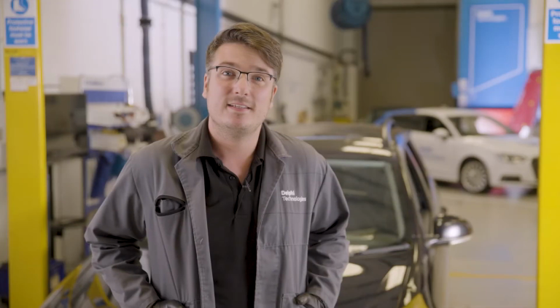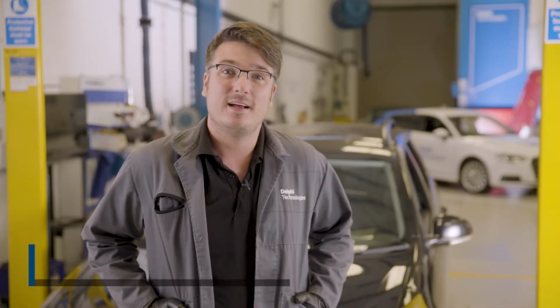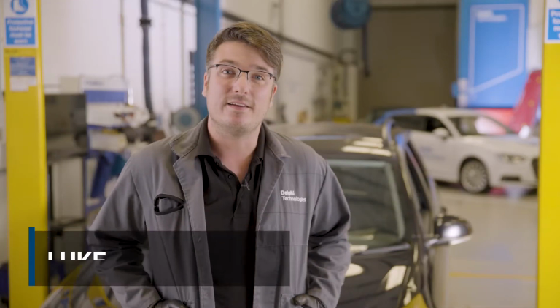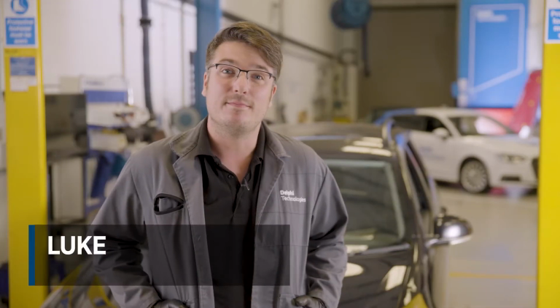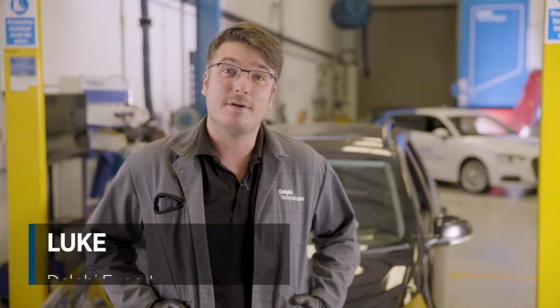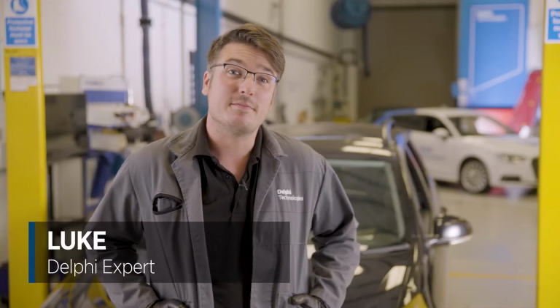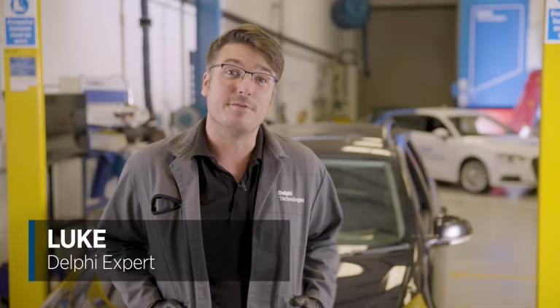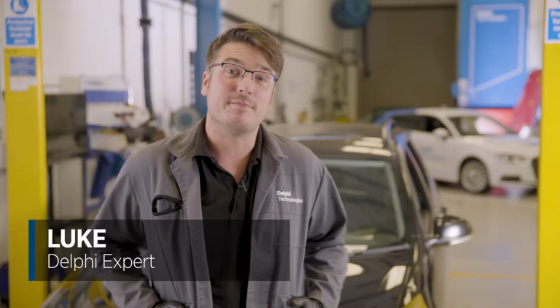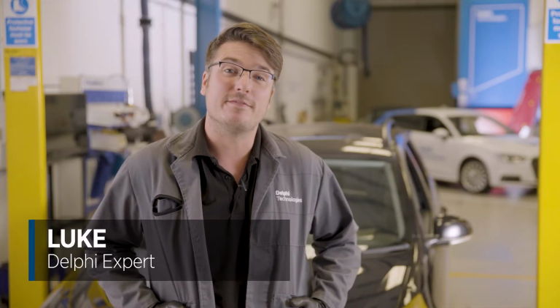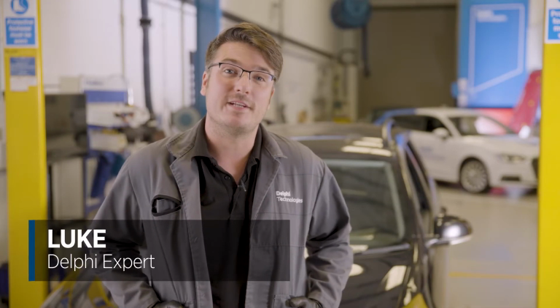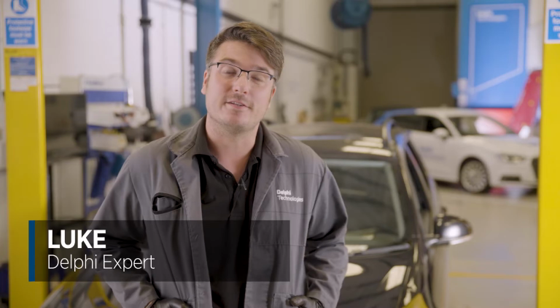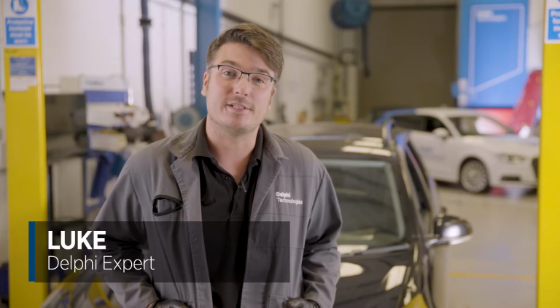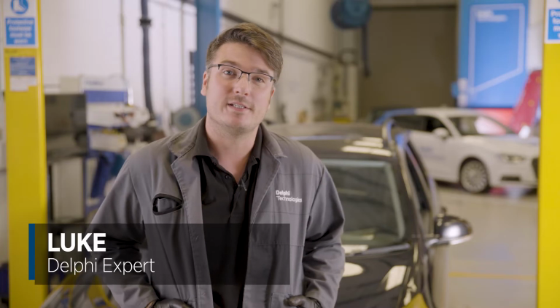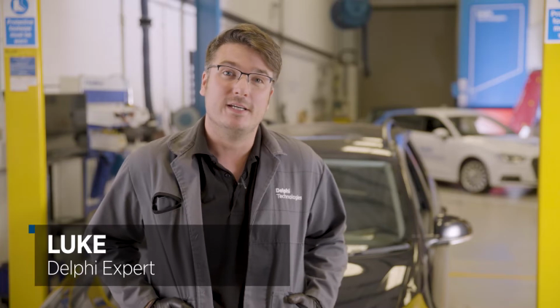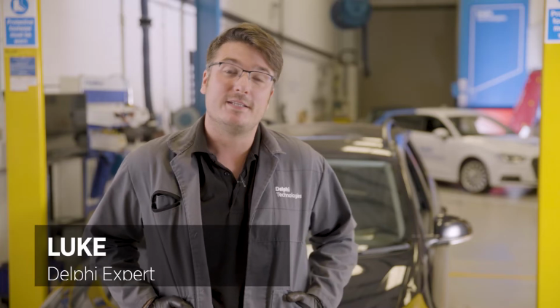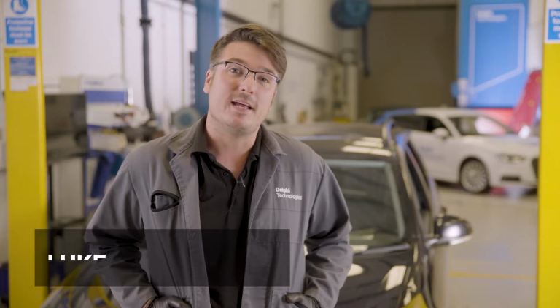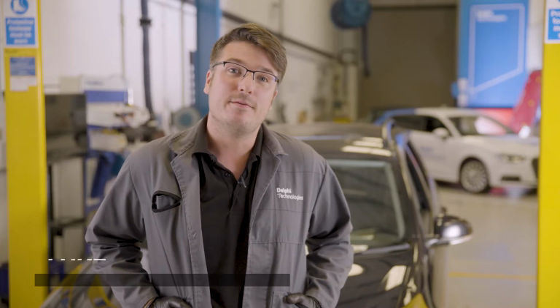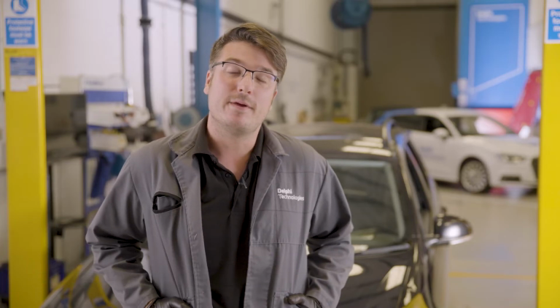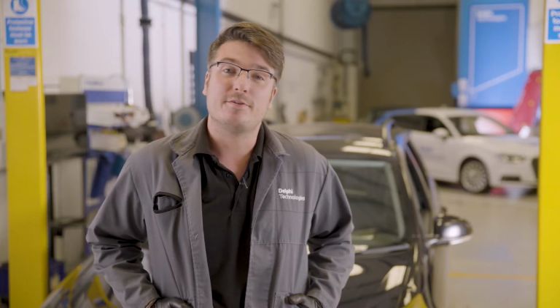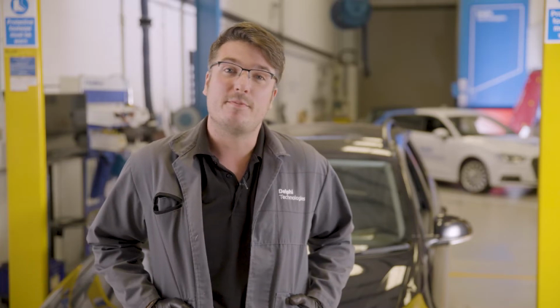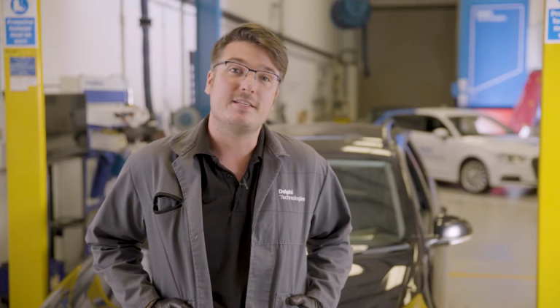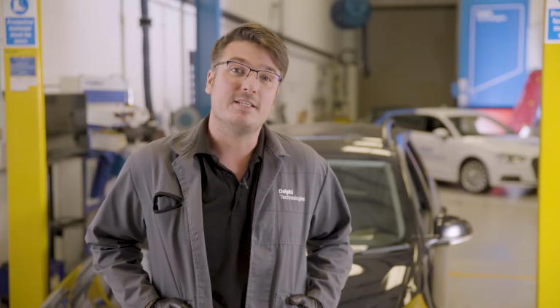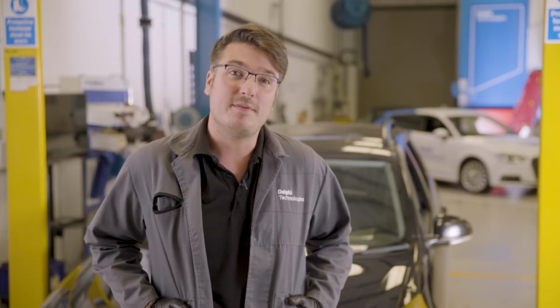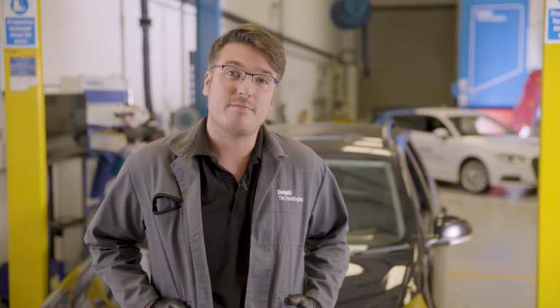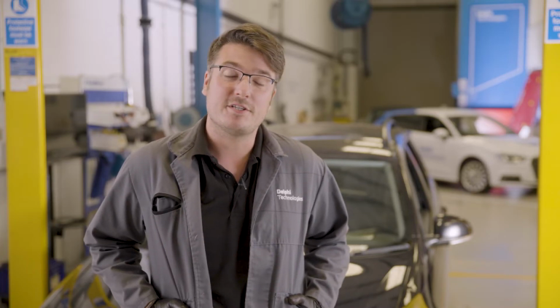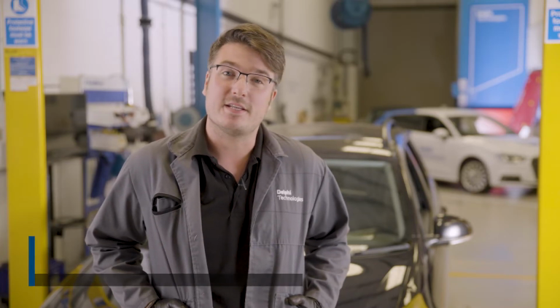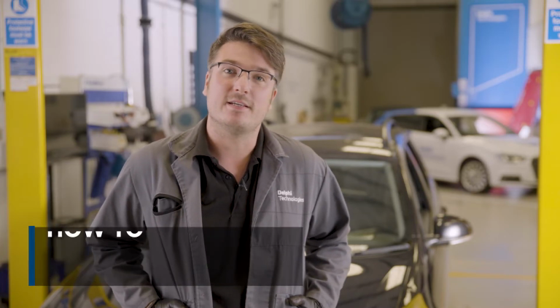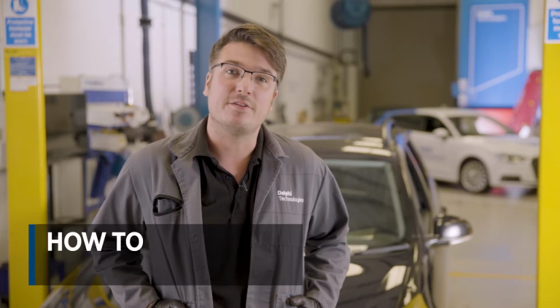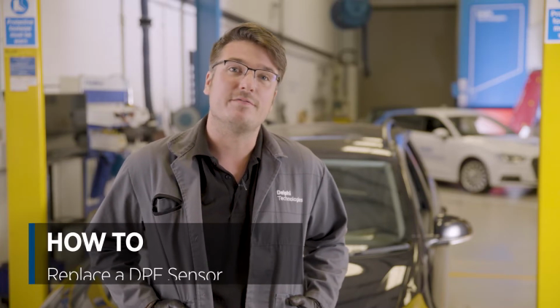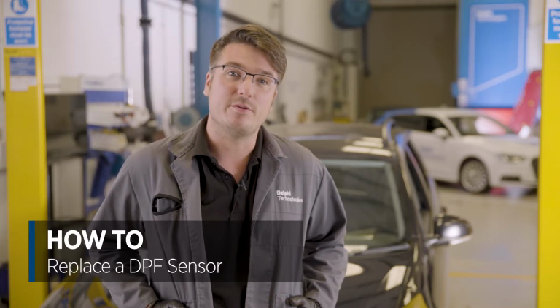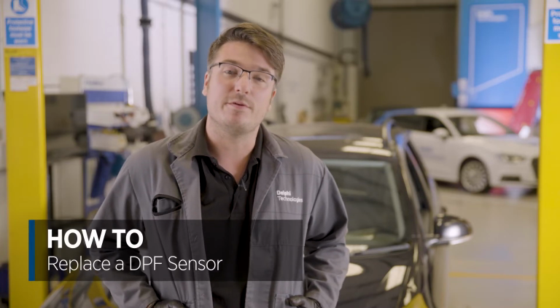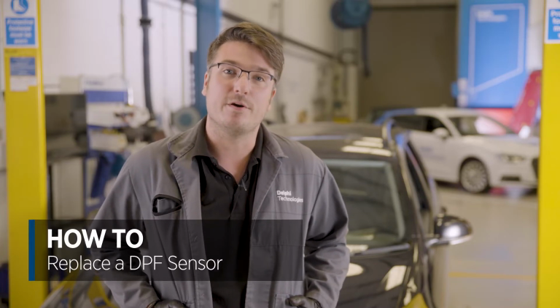Hi, my name's Luke from Delphi Technologies. Today we're going to be replacing a DPF pressure sensor on this VW Golf.